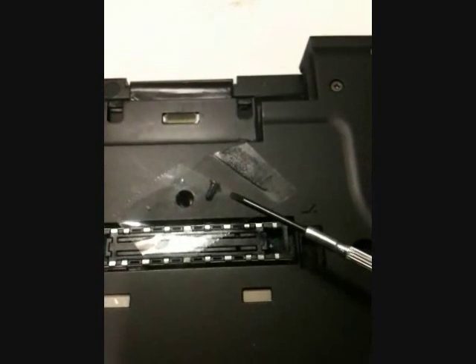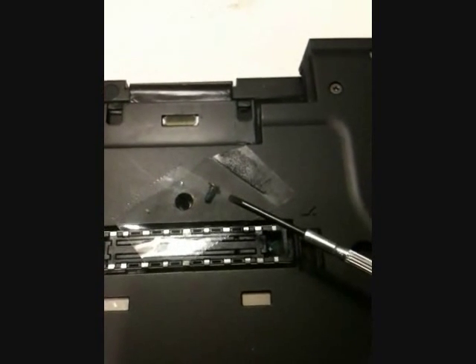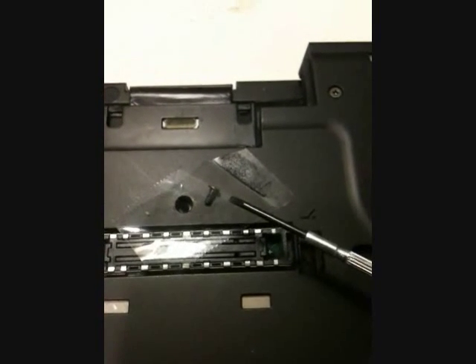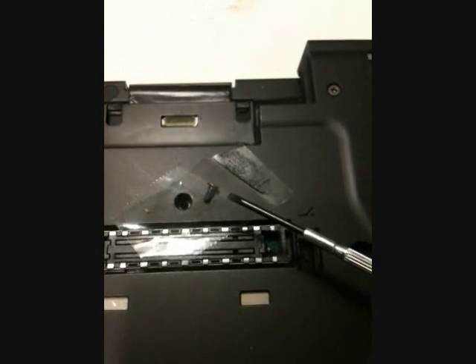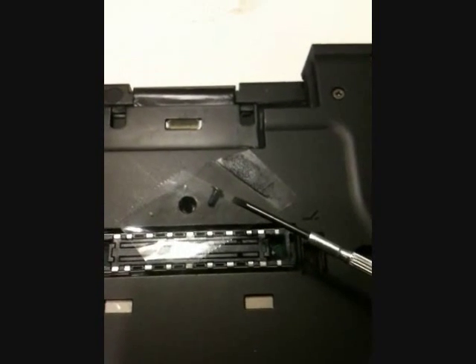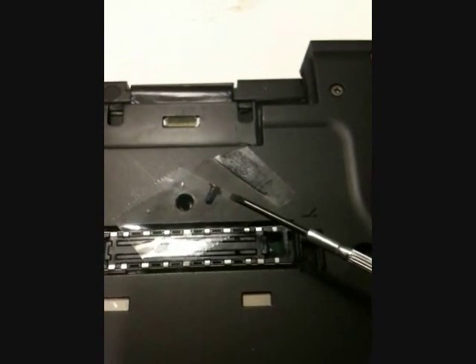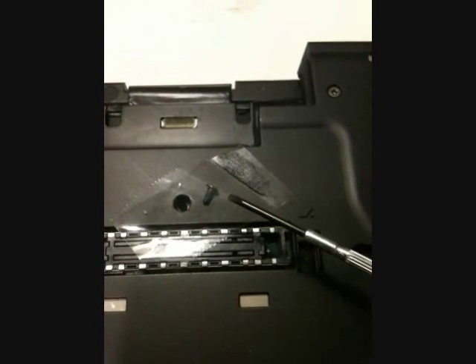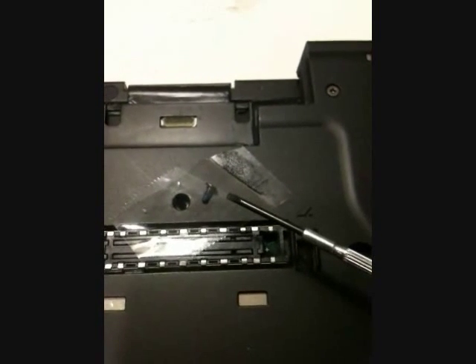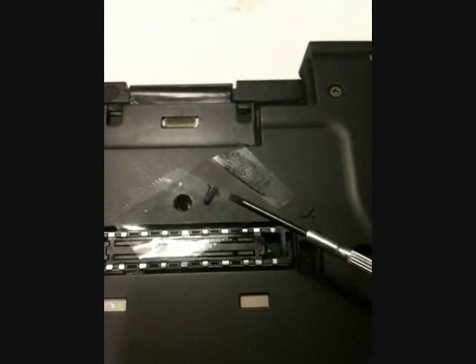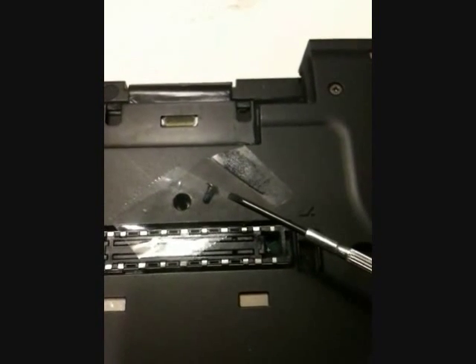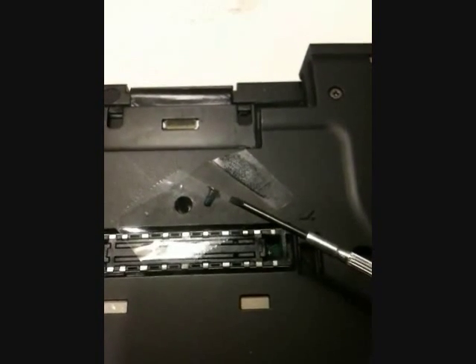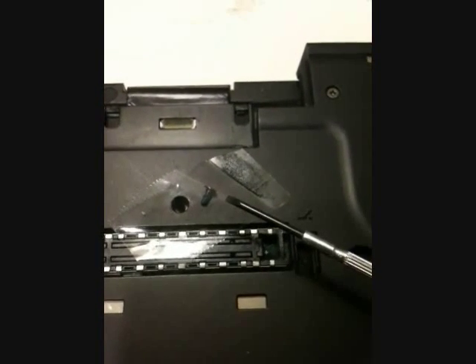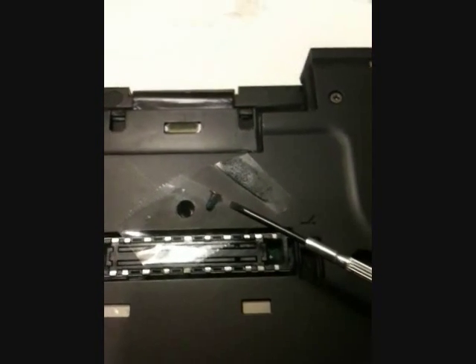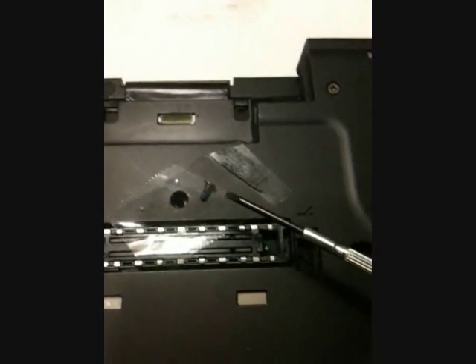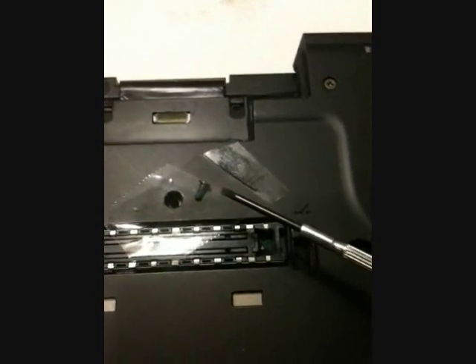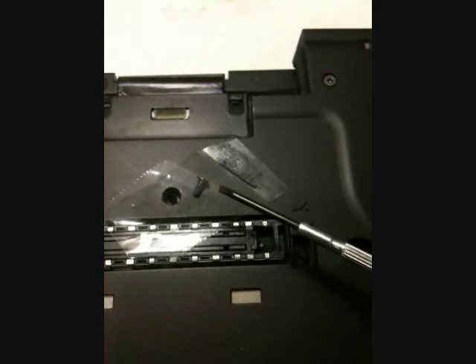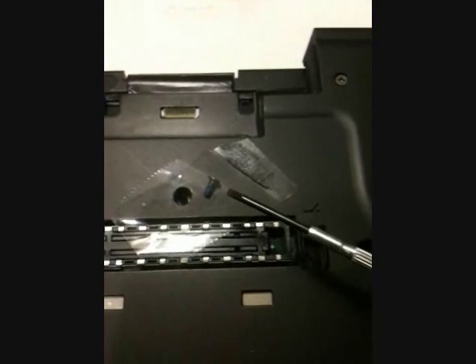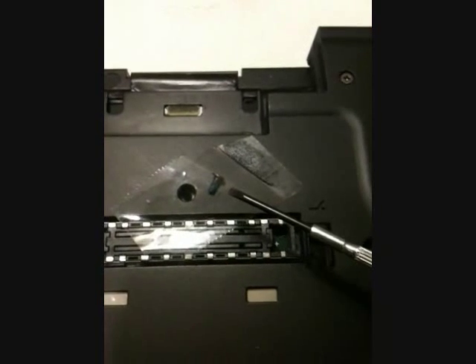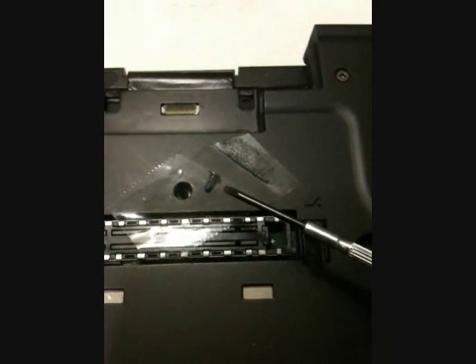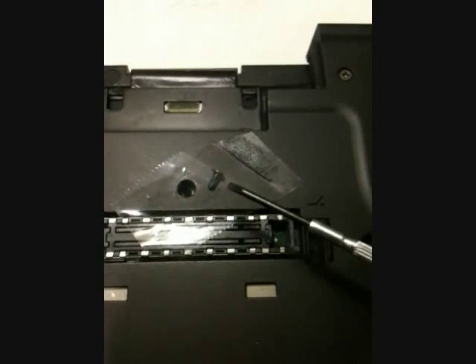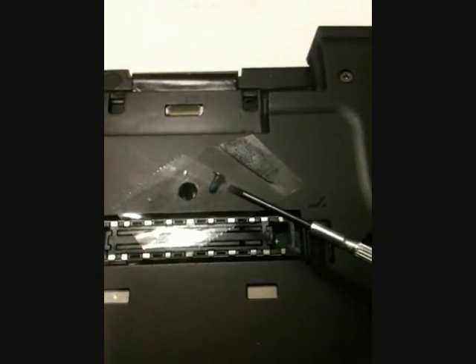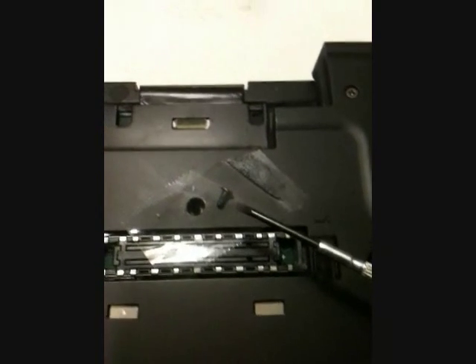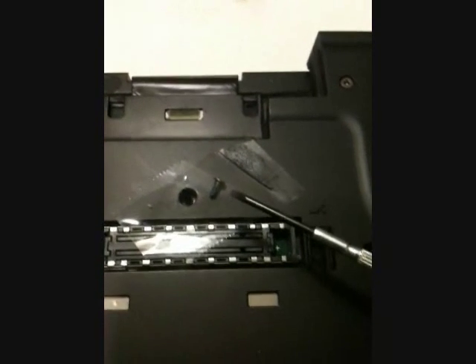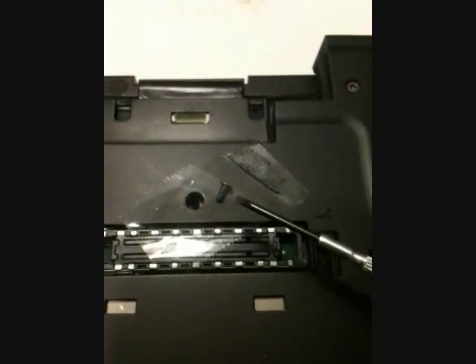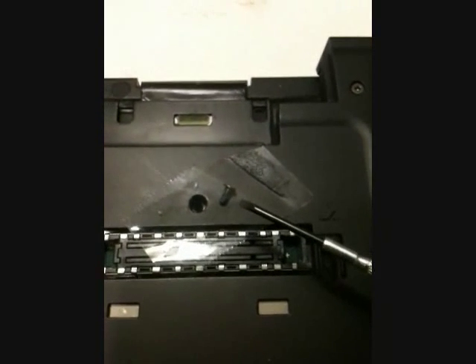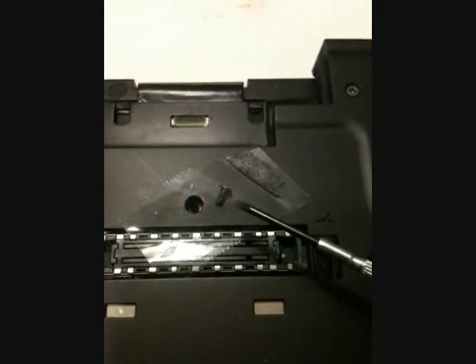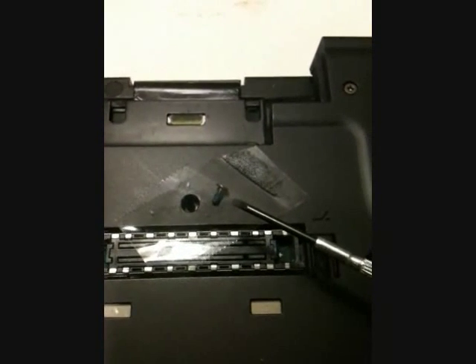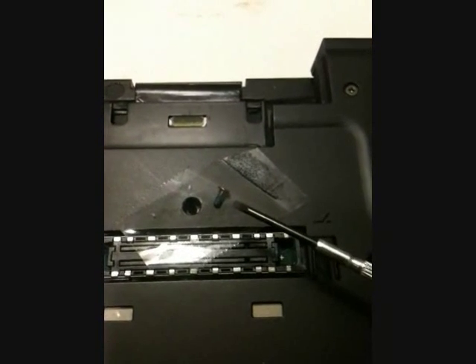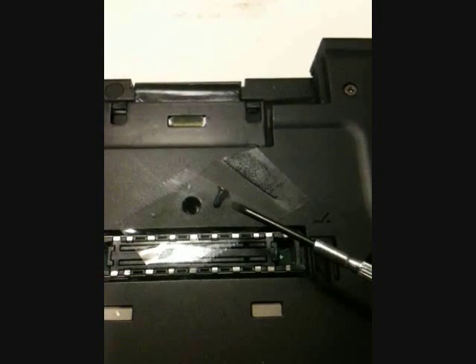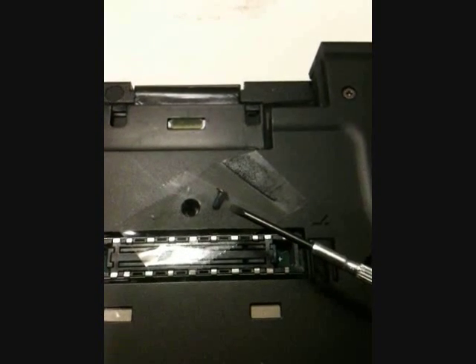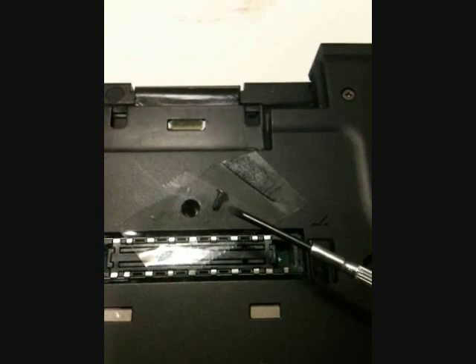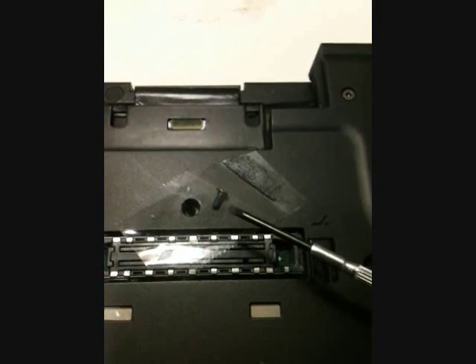I will show you what you need to know to replace the parts of your T61. First, let me share with you some of my techniques.